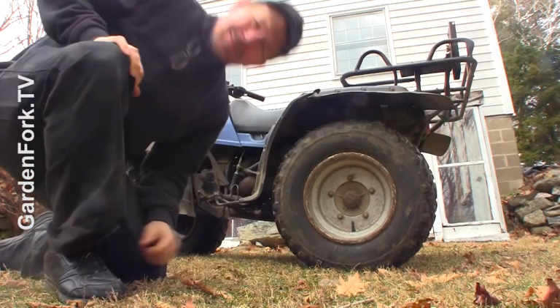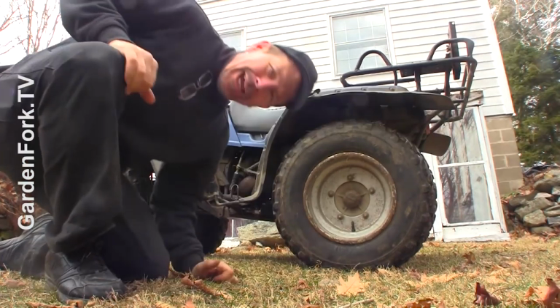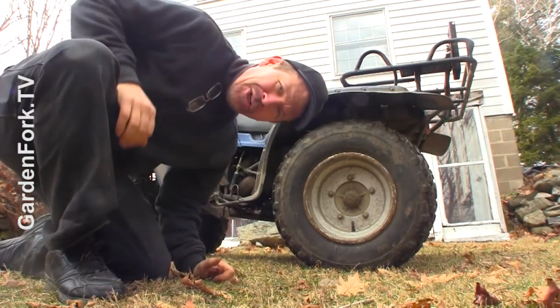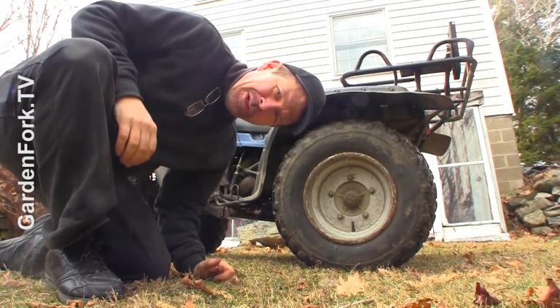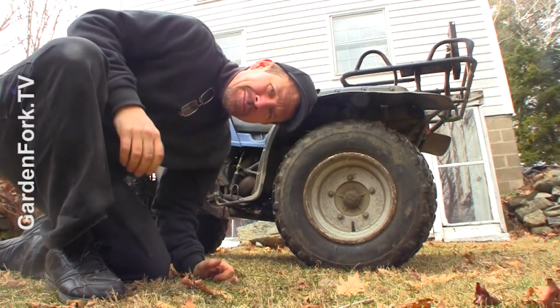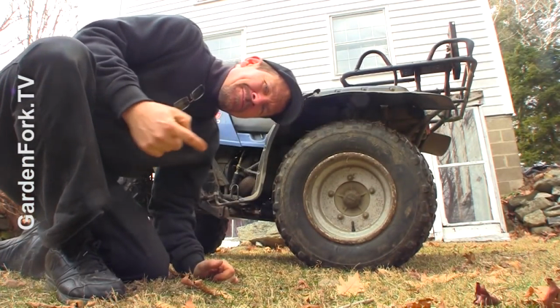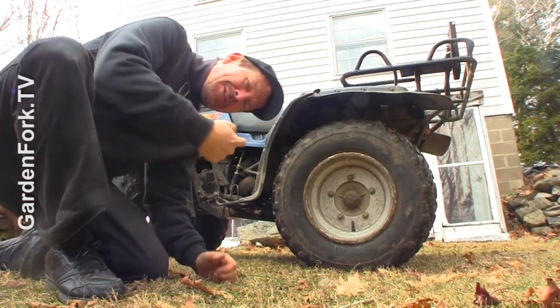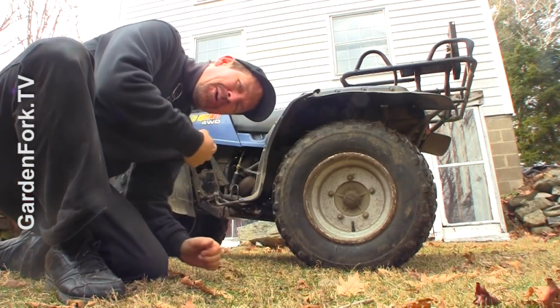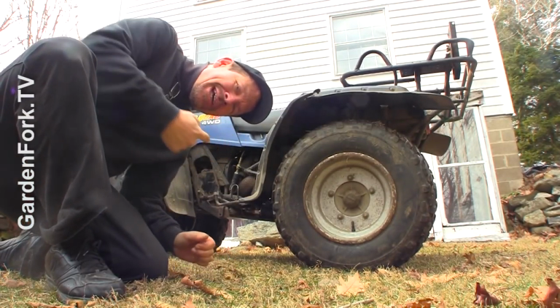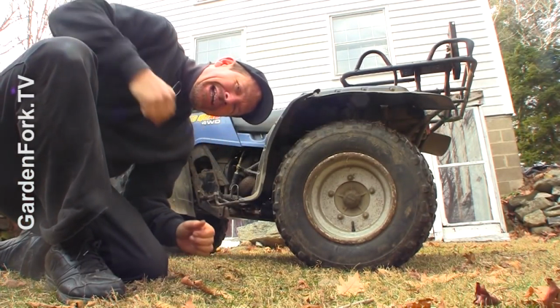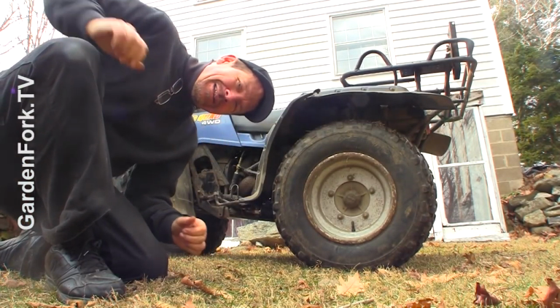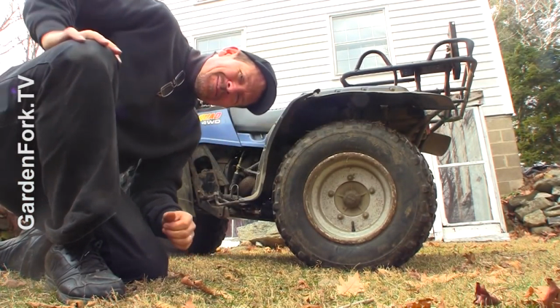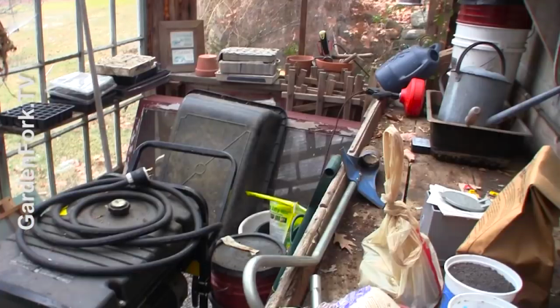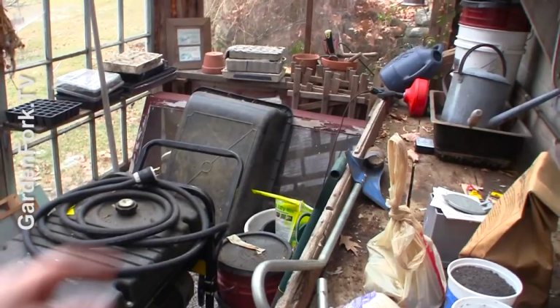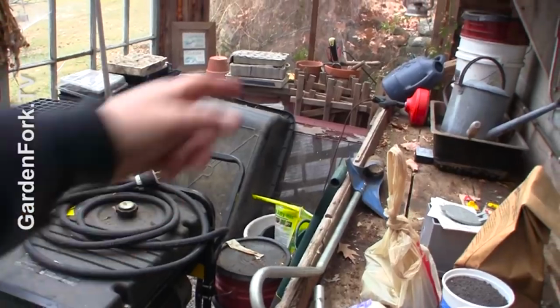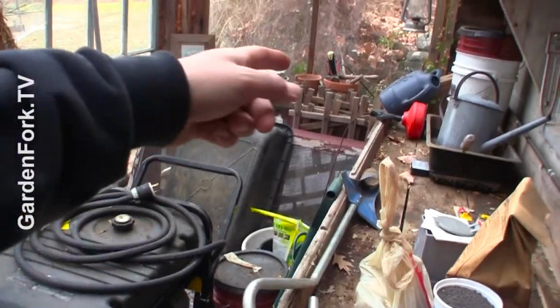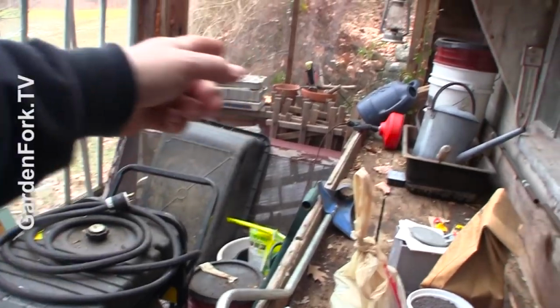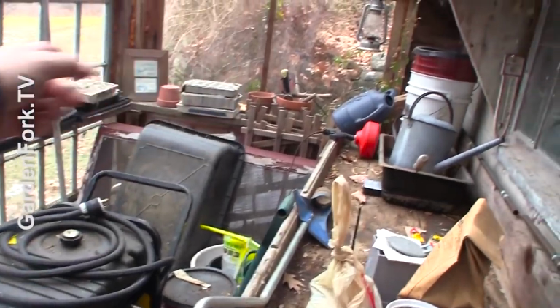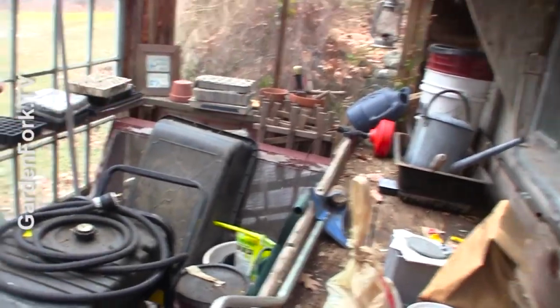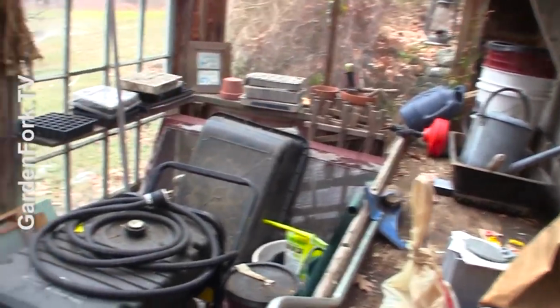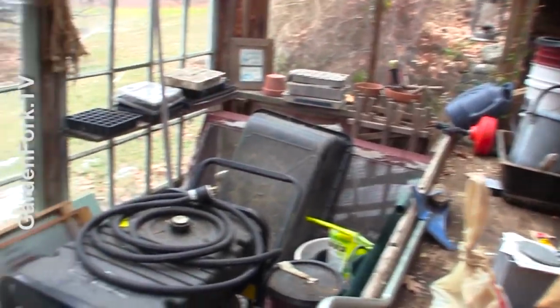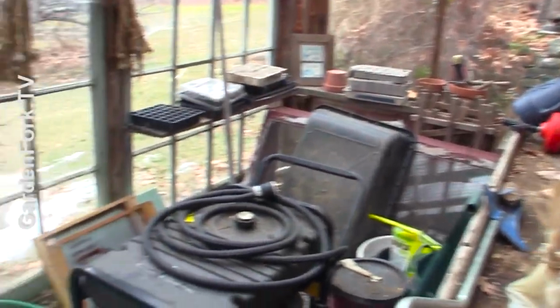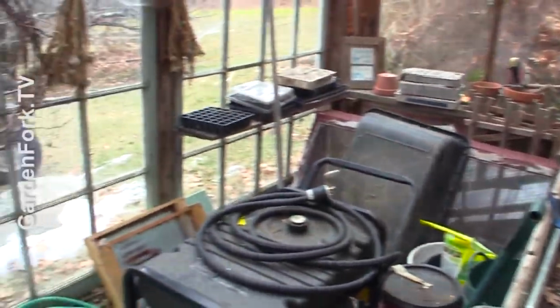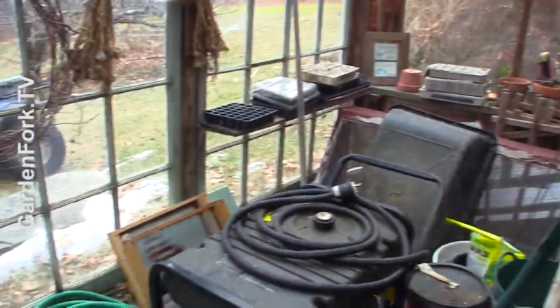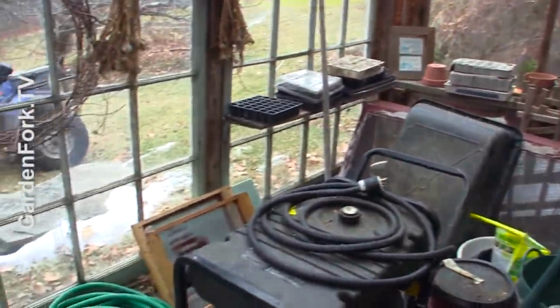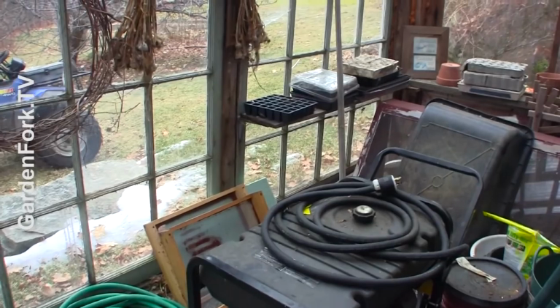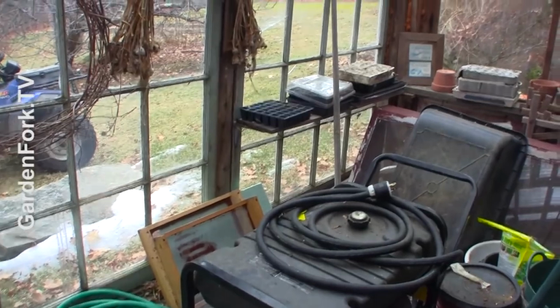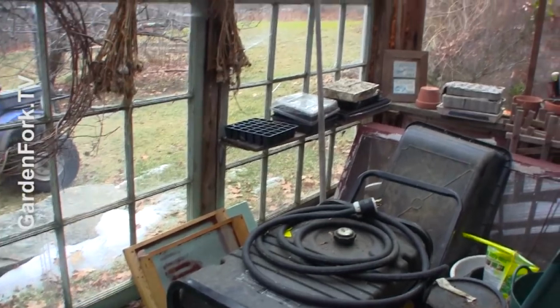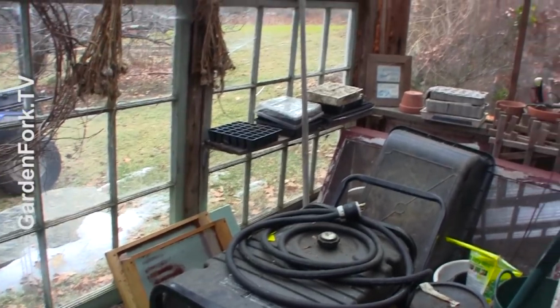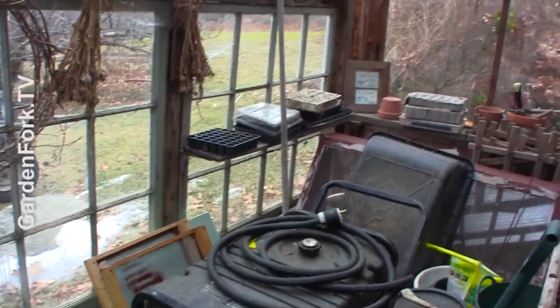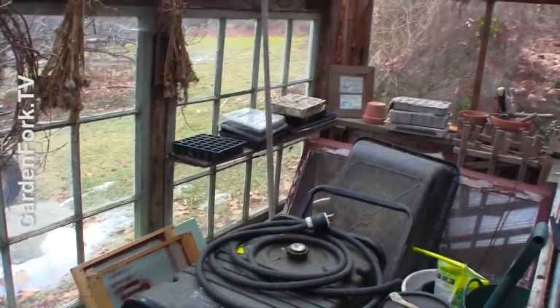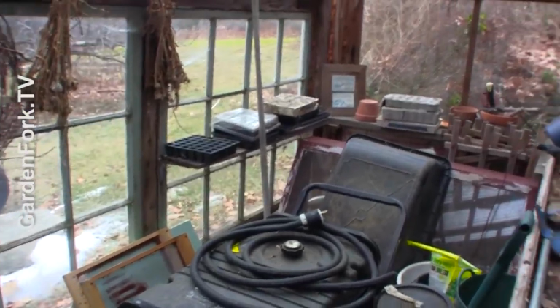How you doing? Let's go inside. I'm gonna give you a tour of the greenhouse after I clean it up, okay?